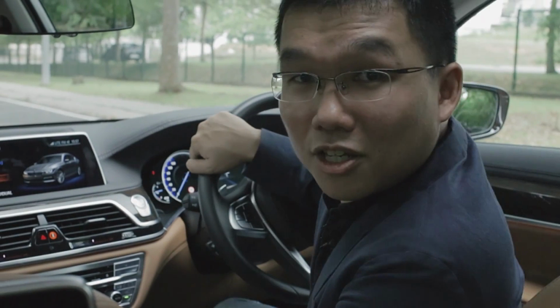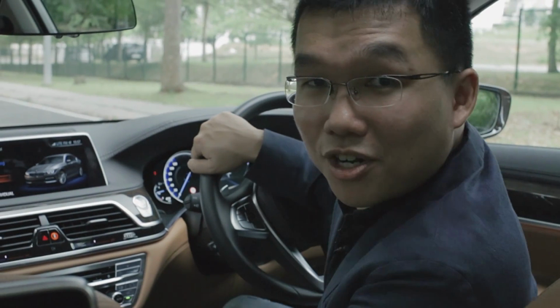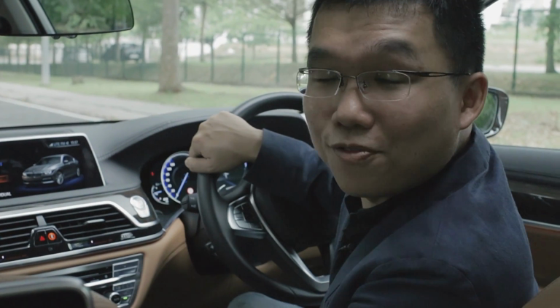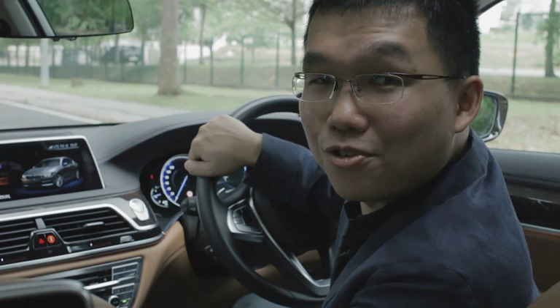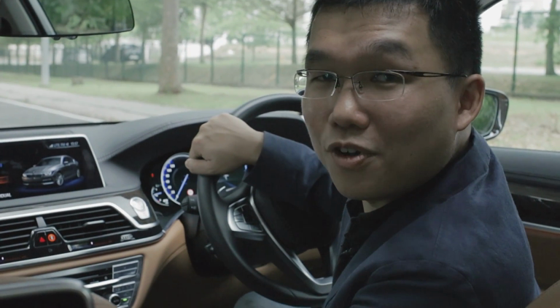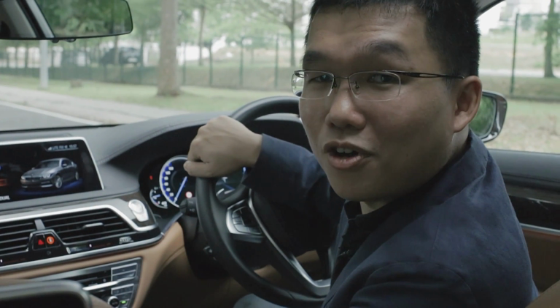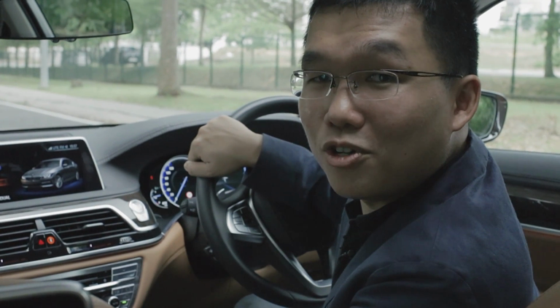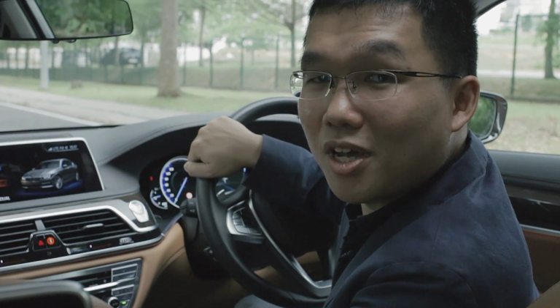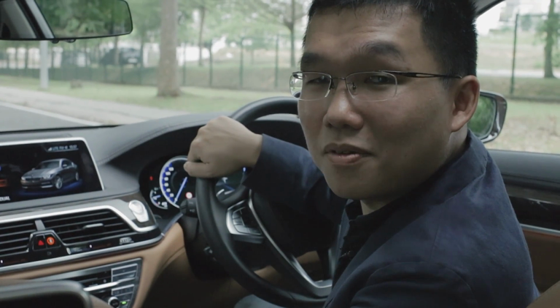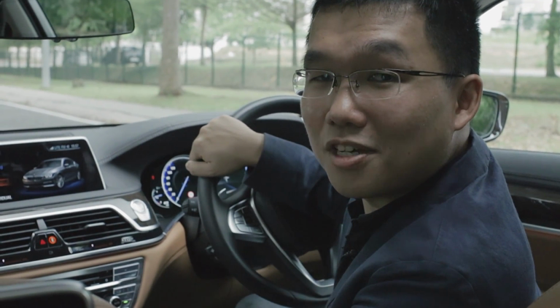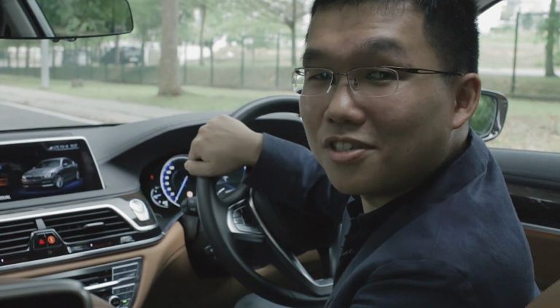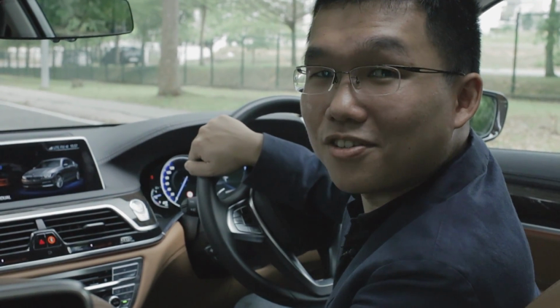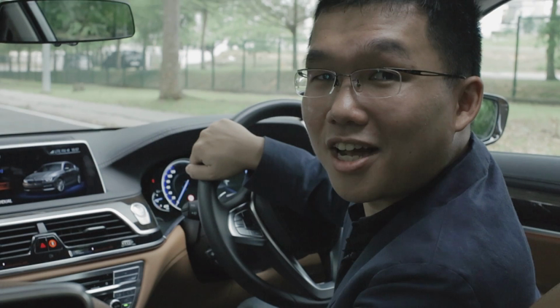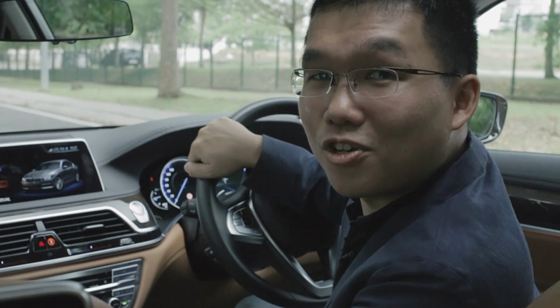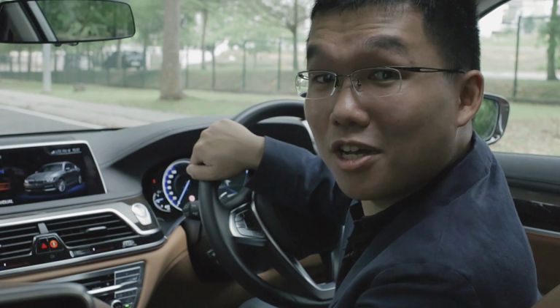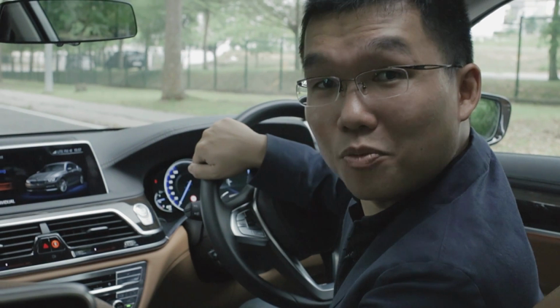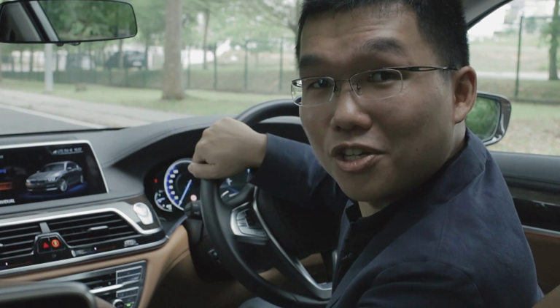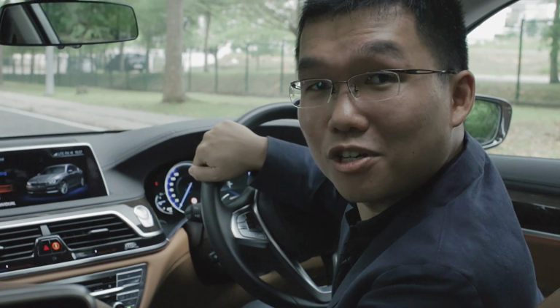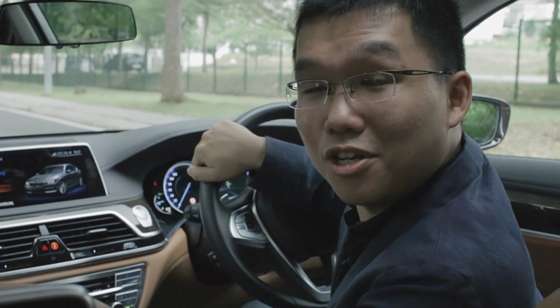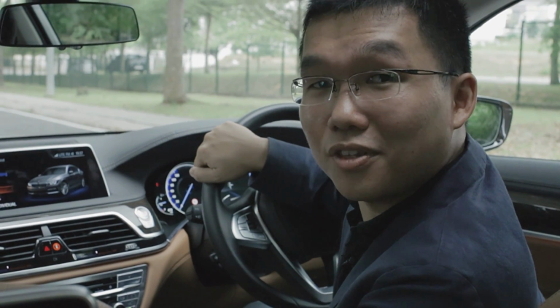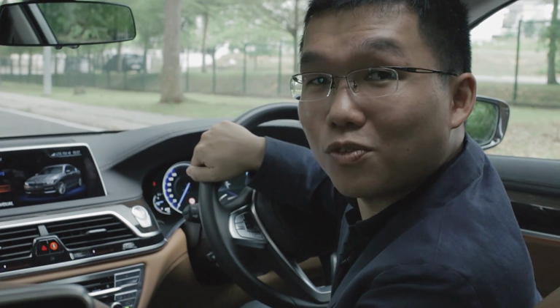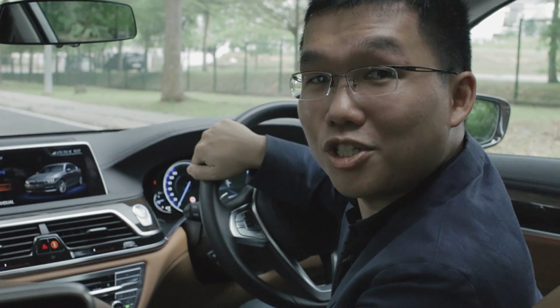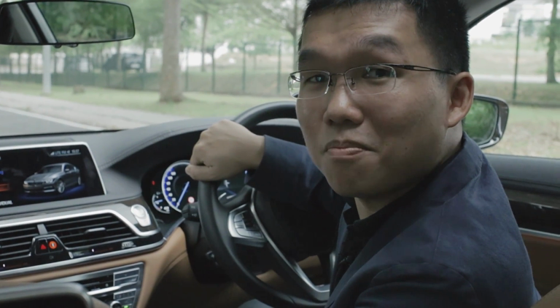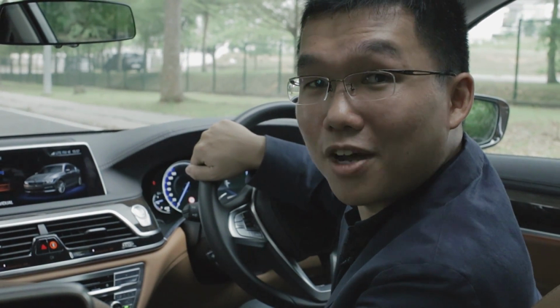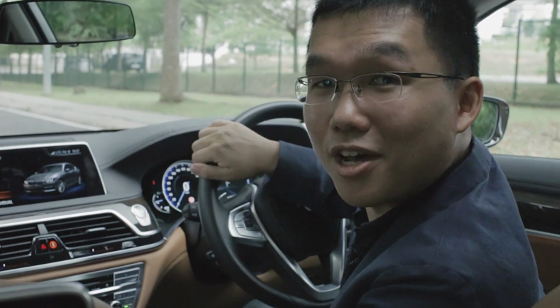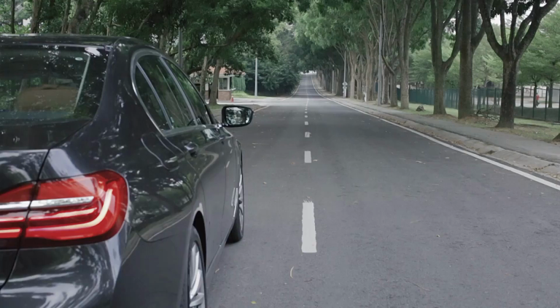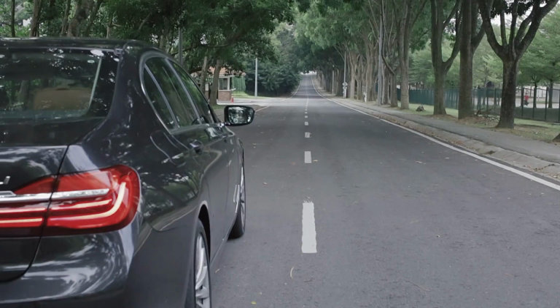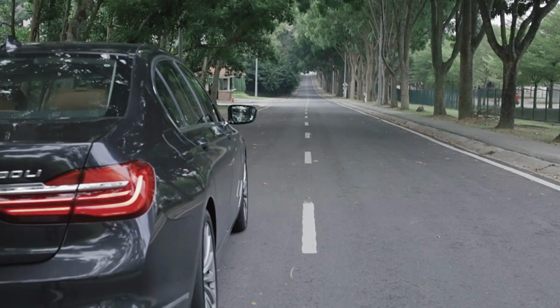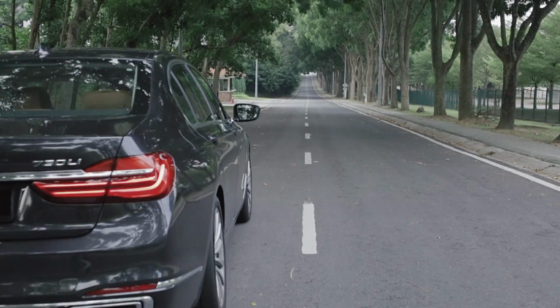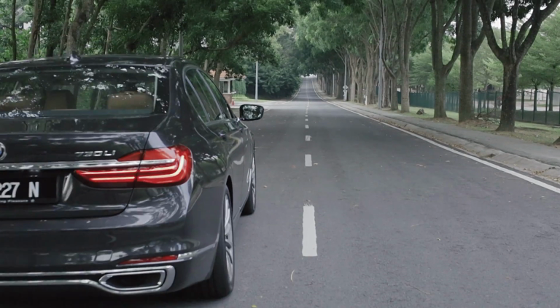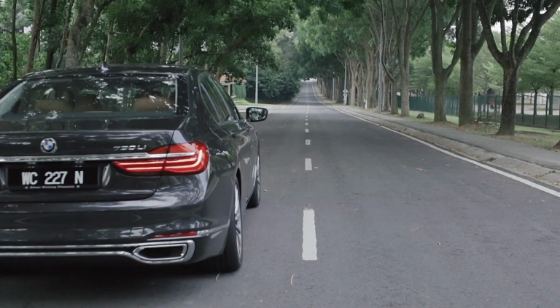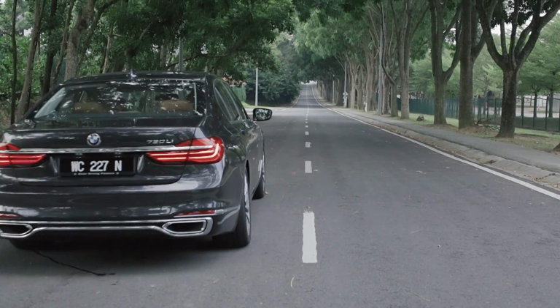You can read the full review of the all-new BMW 7 Series on CarList.my. We hope you enjoyed the video. Thanks for watching. Bye for now.